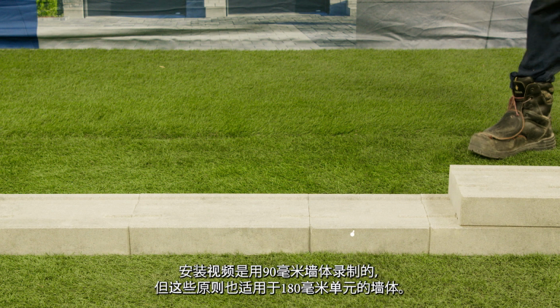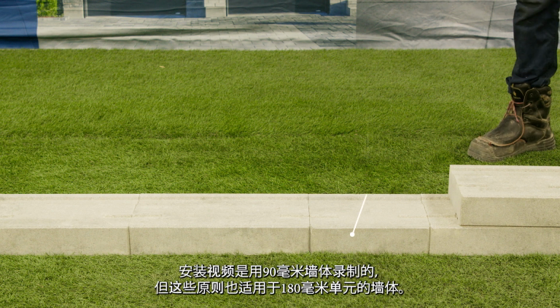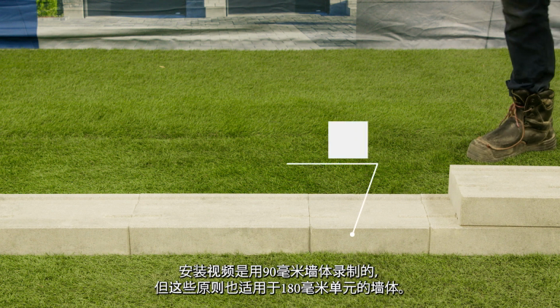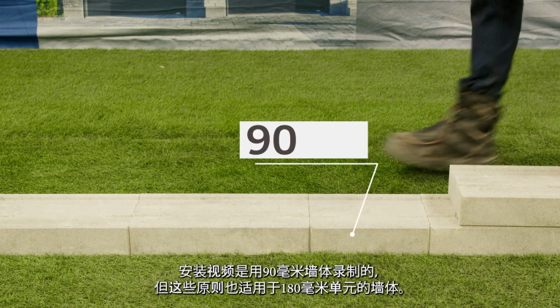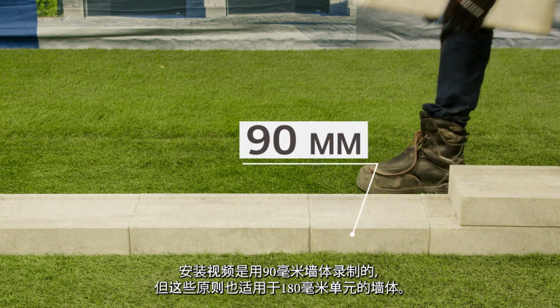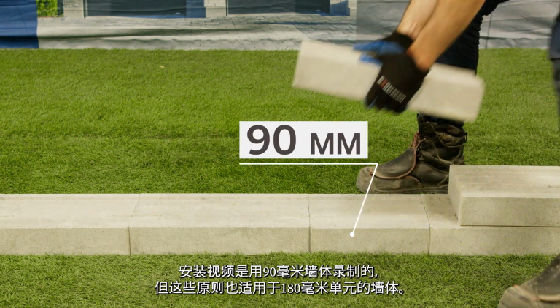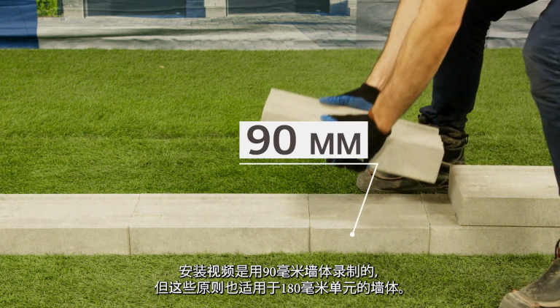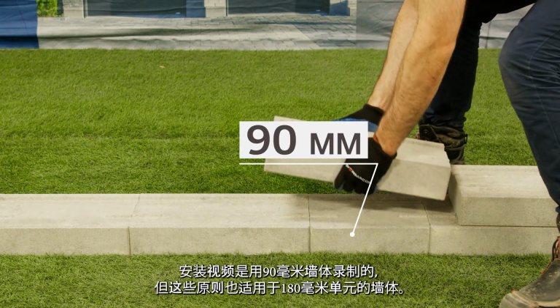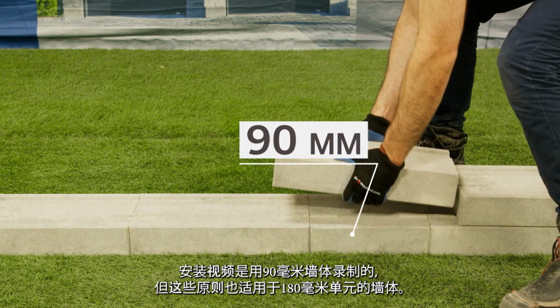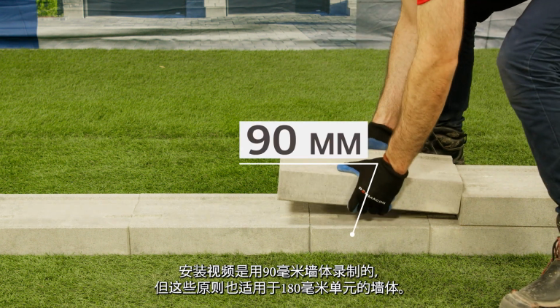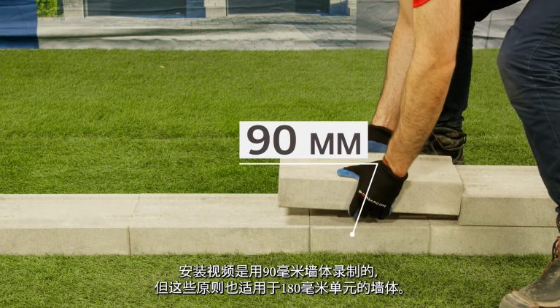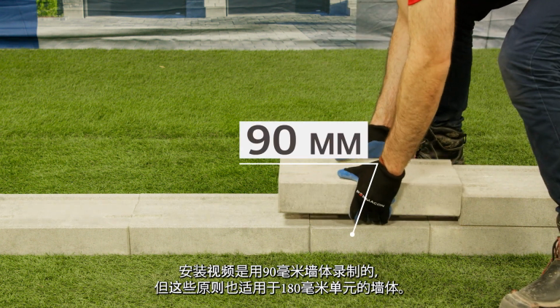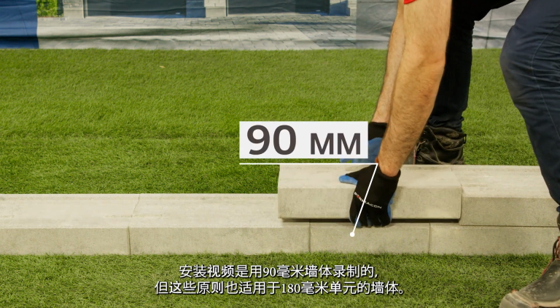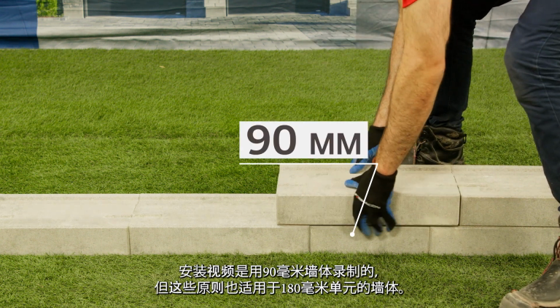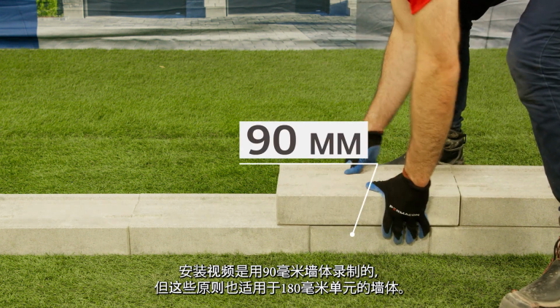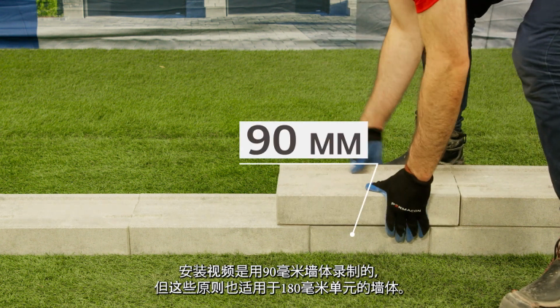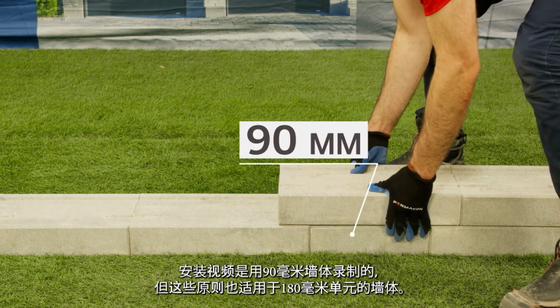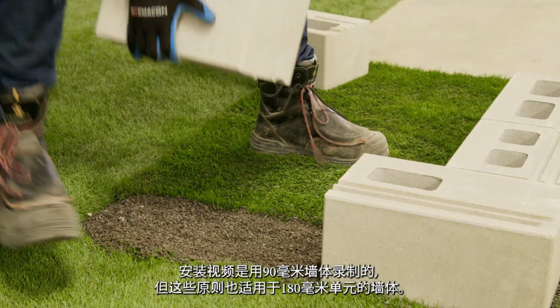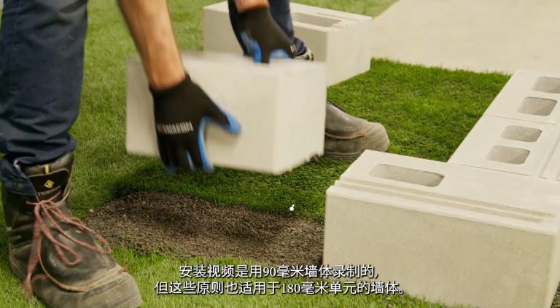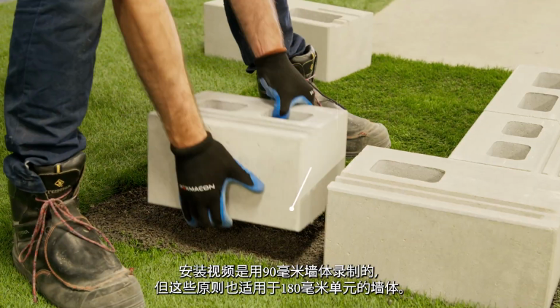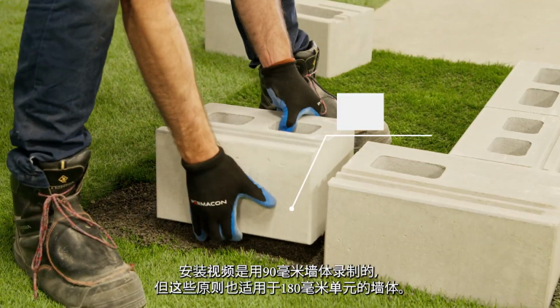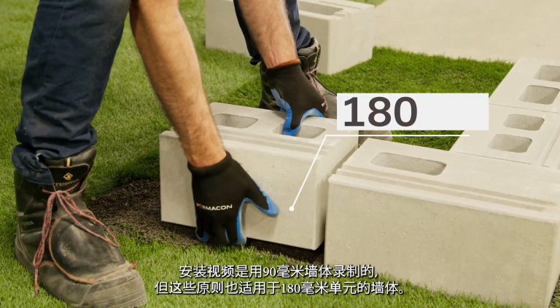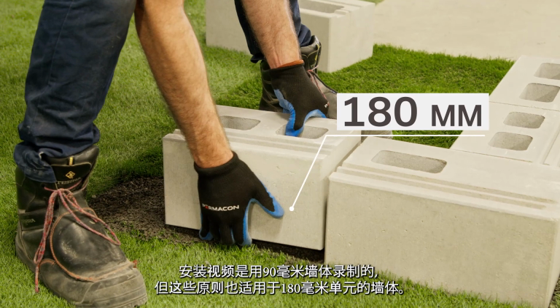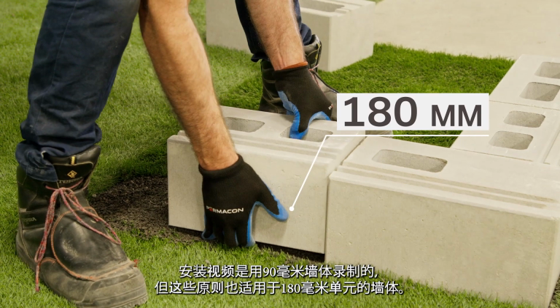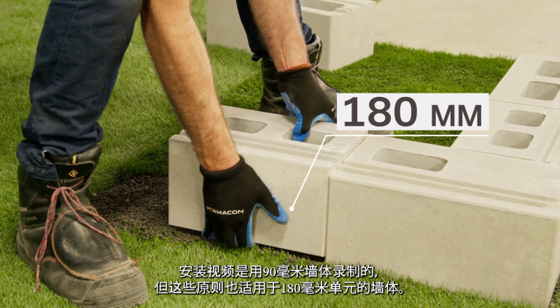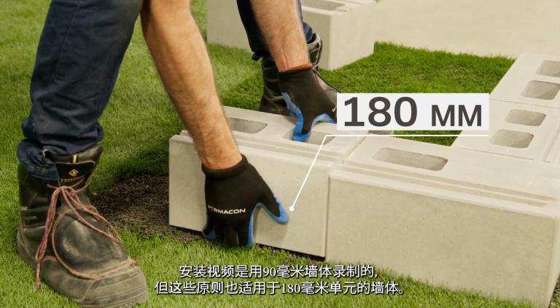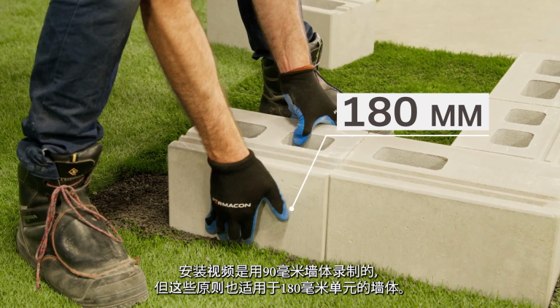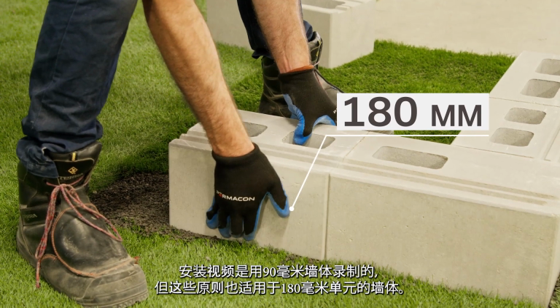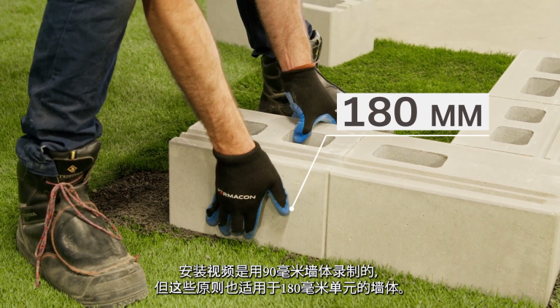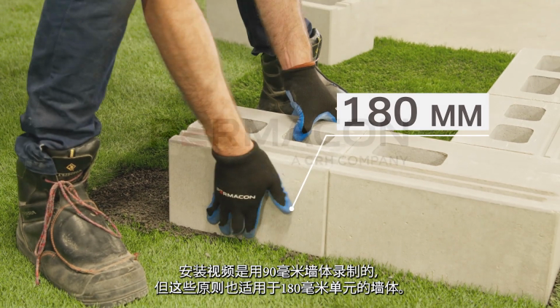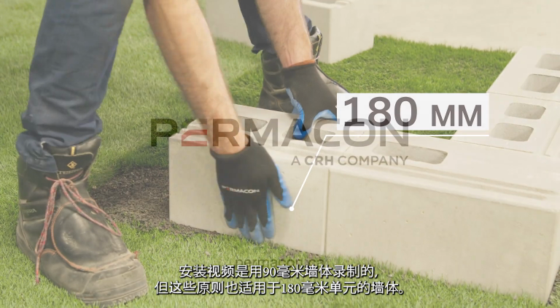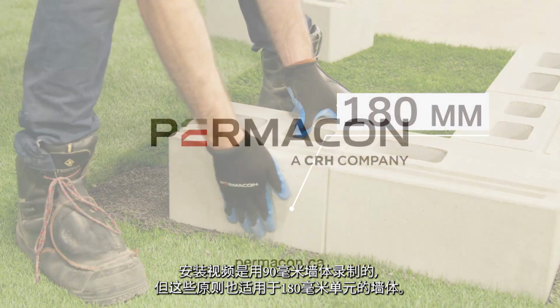This installation video has been recorded using the 90 millimeter wall, but these principles also apply to 180 millimeter units.